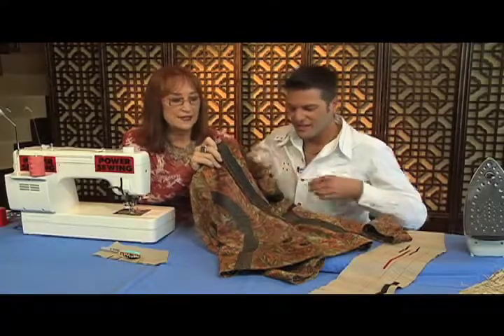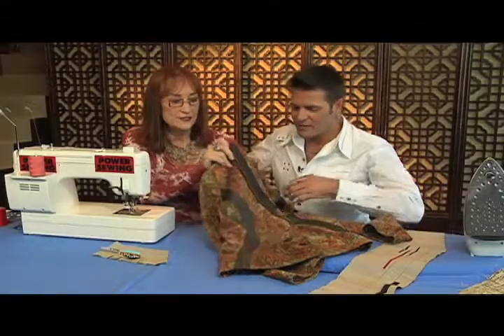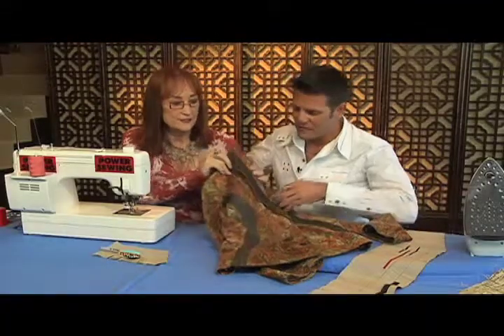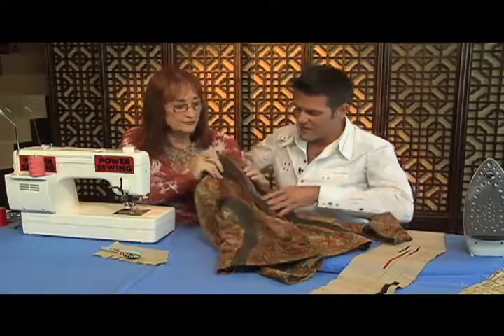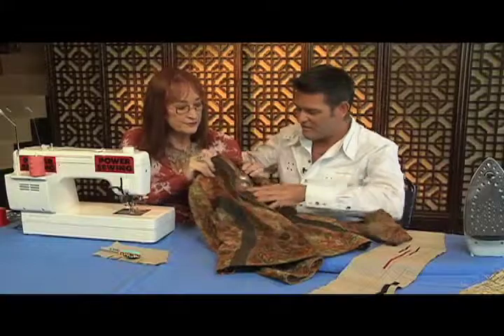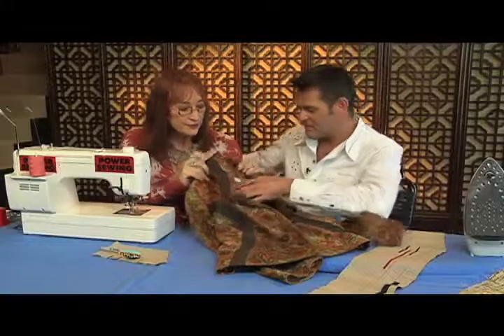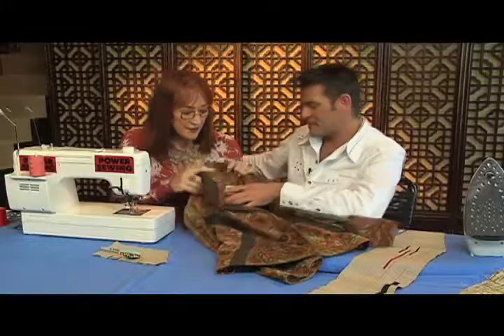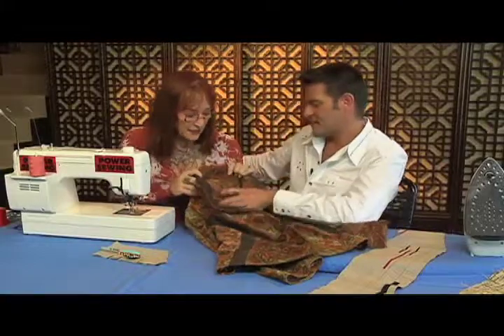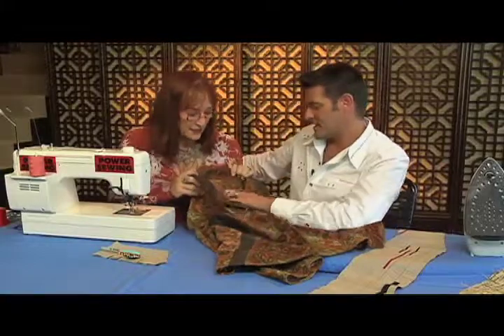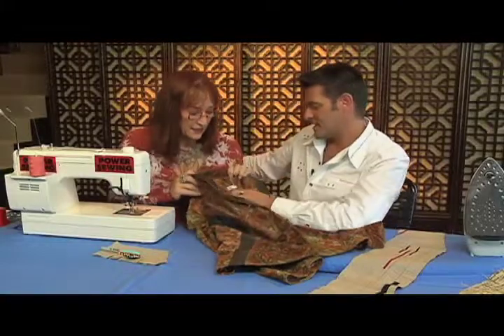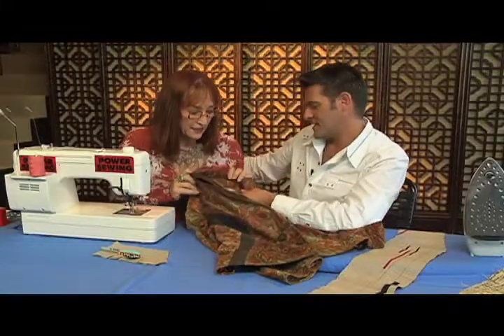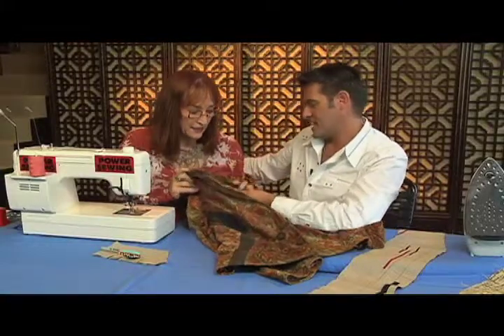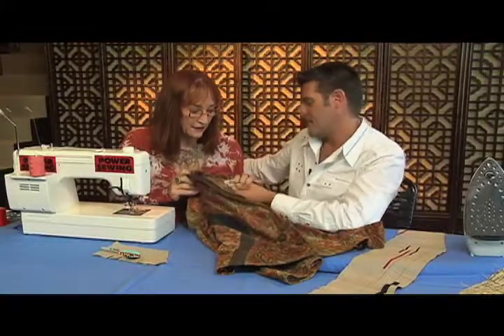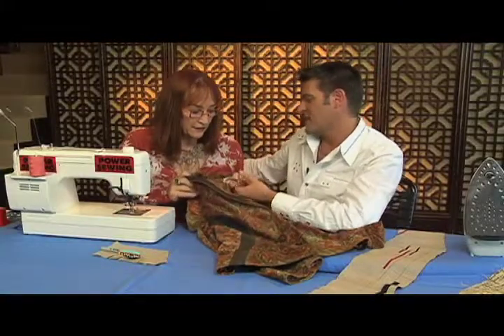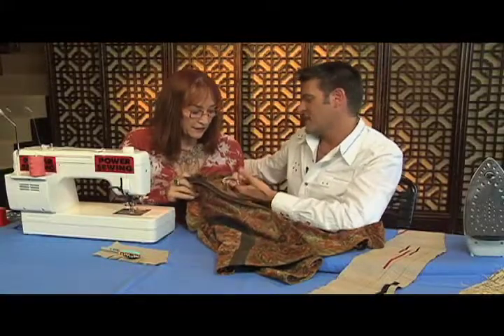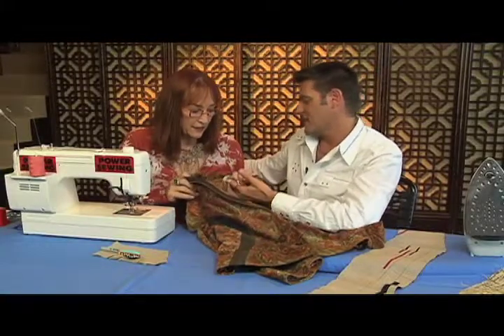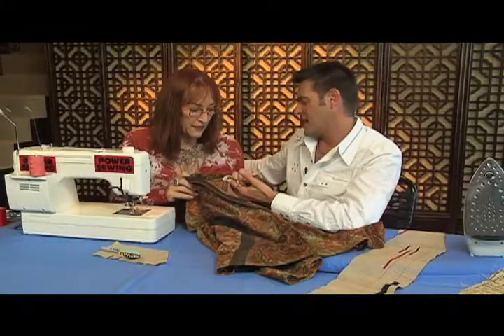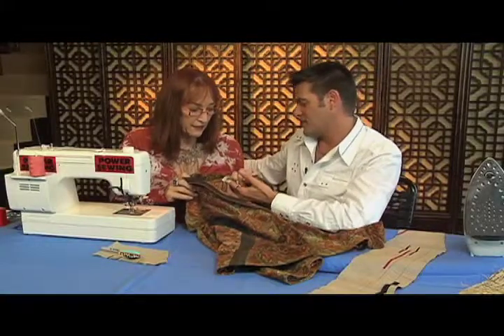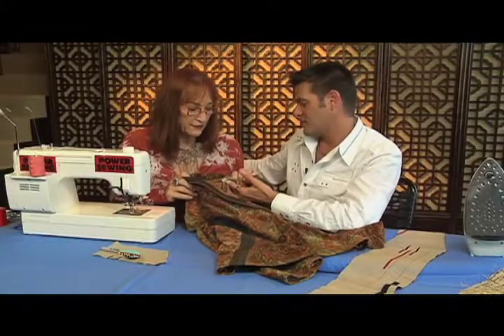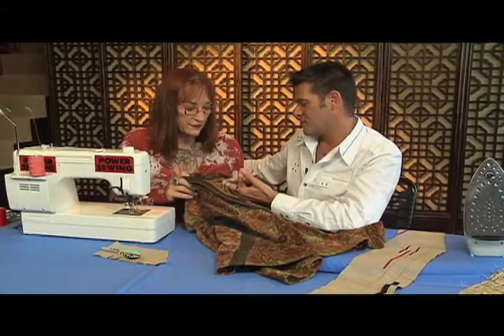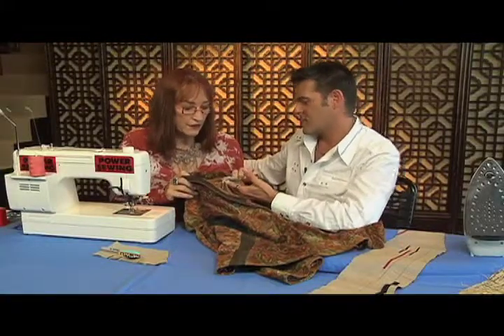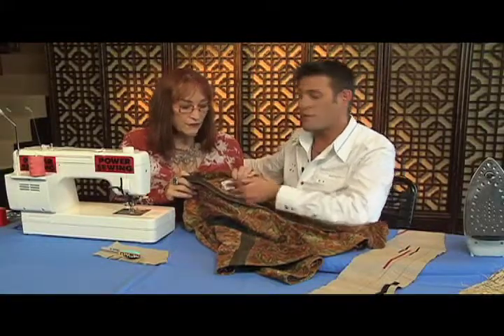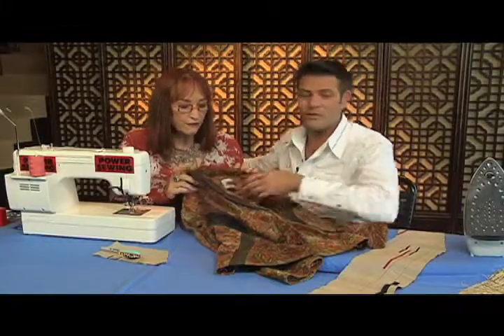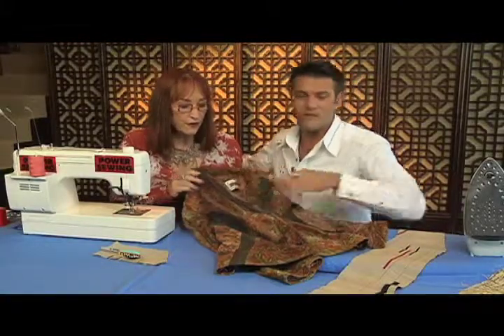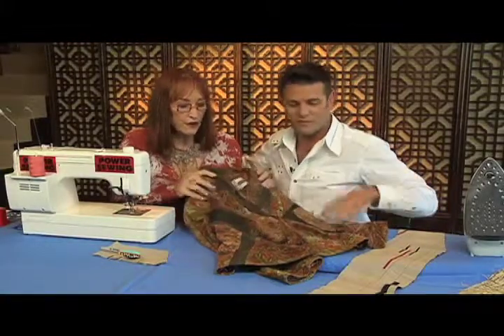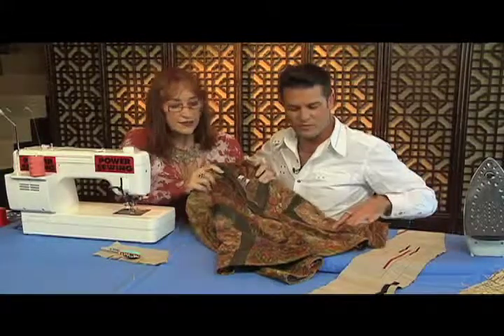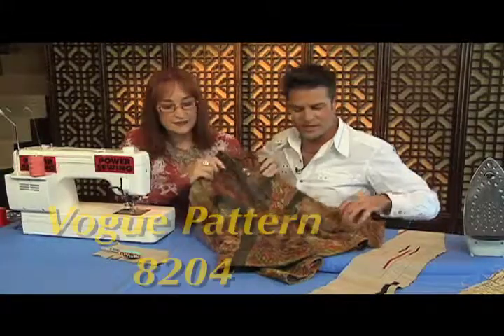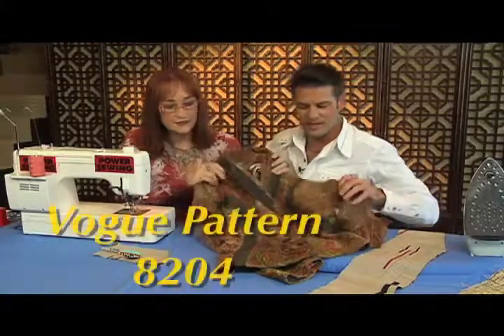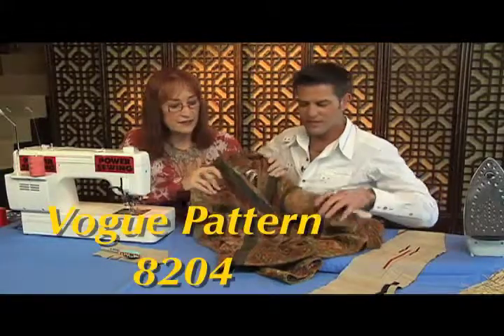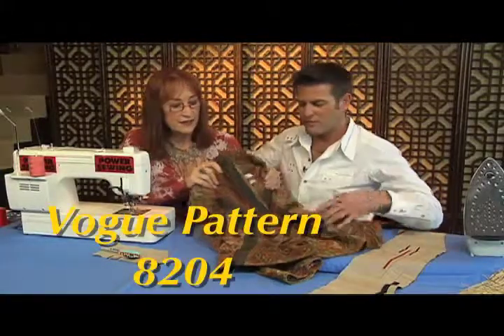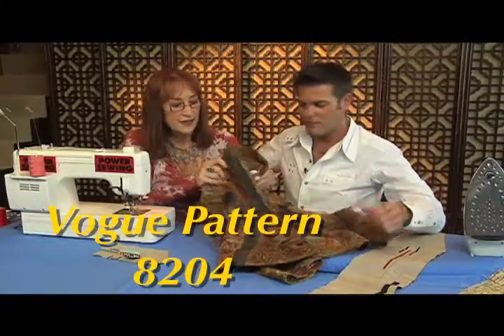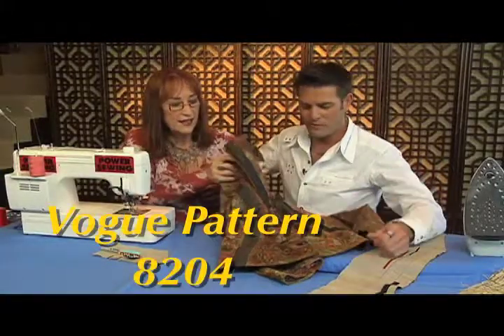And what pattern number is this? This is Vogue 8204.